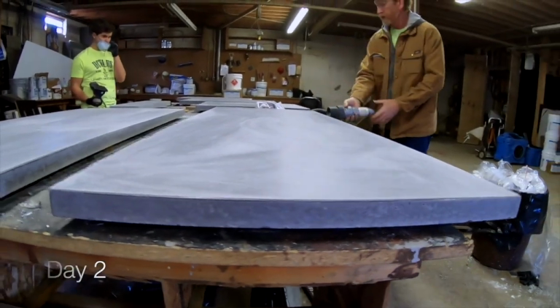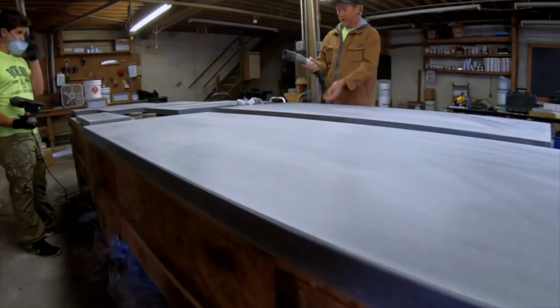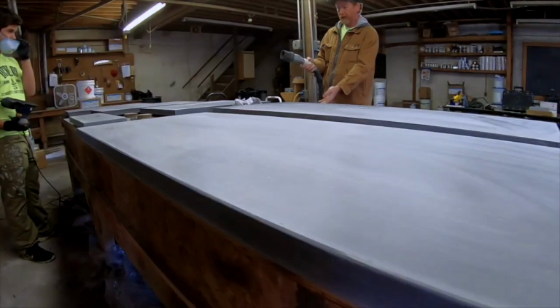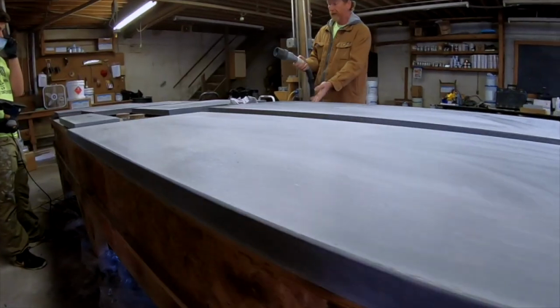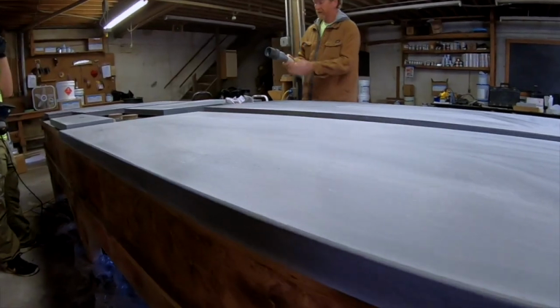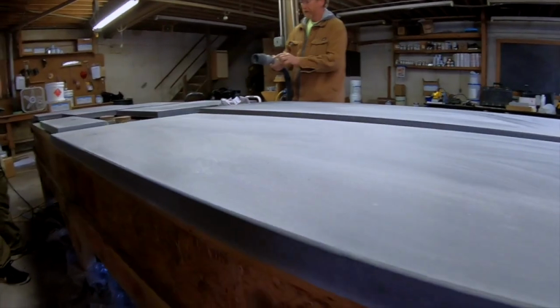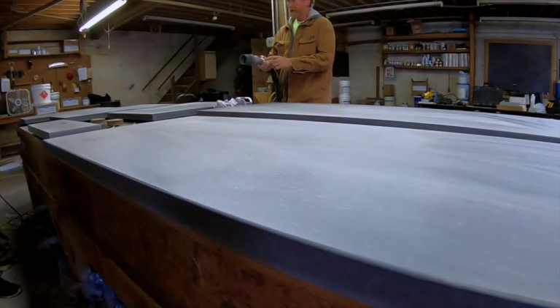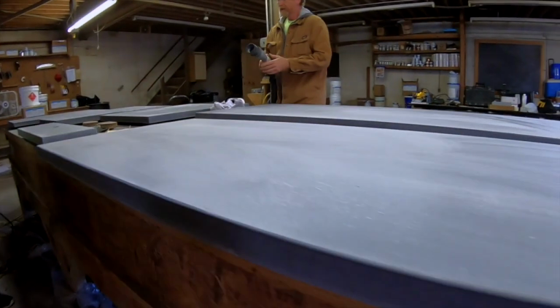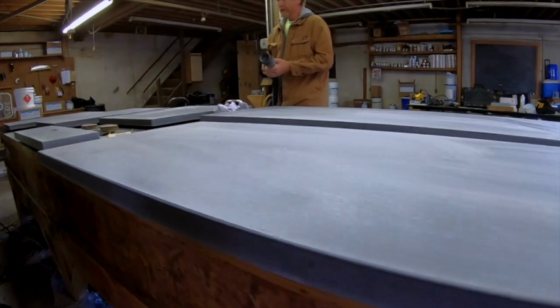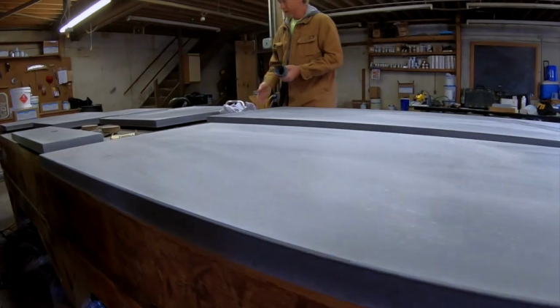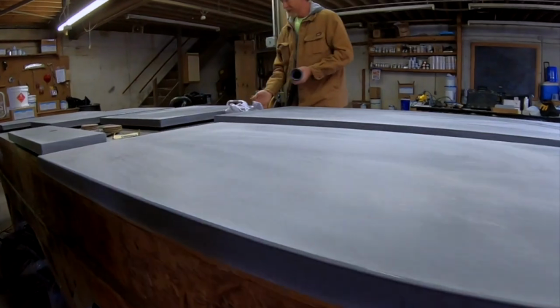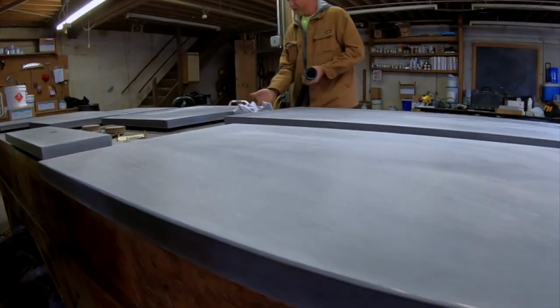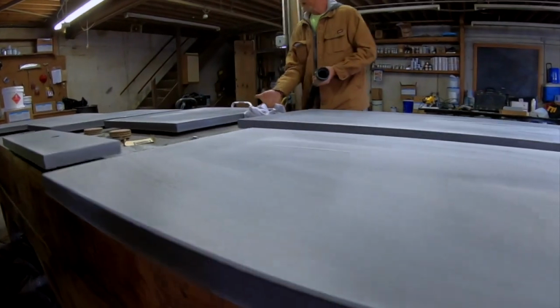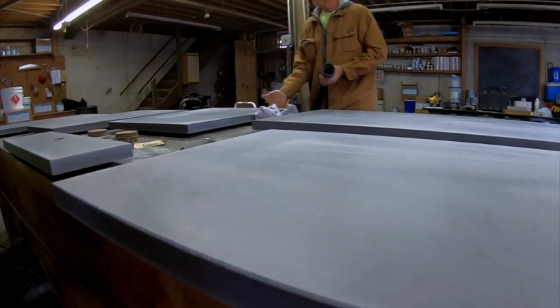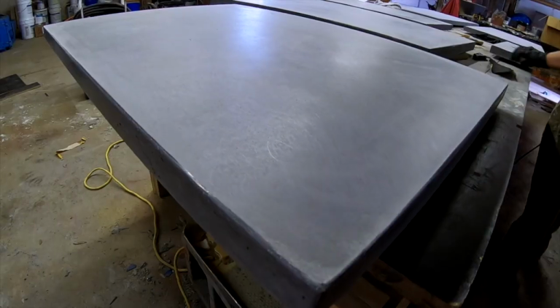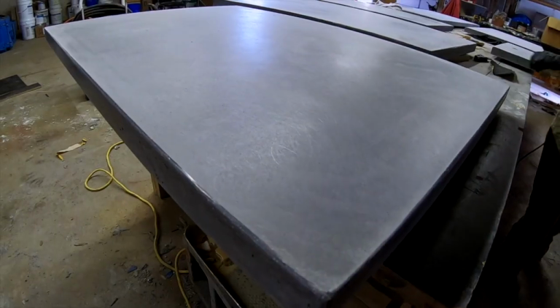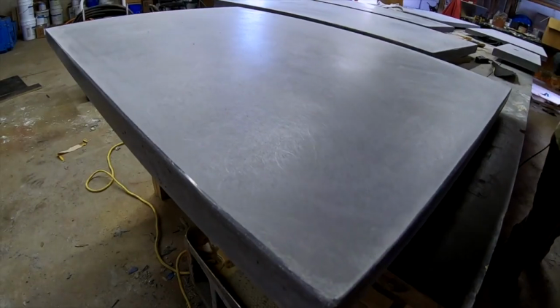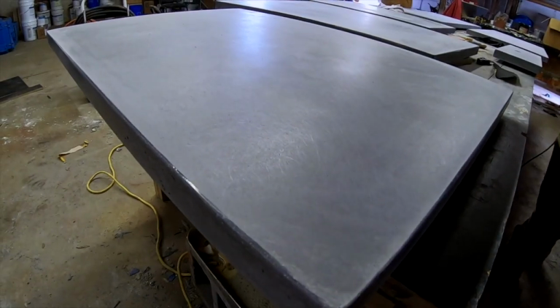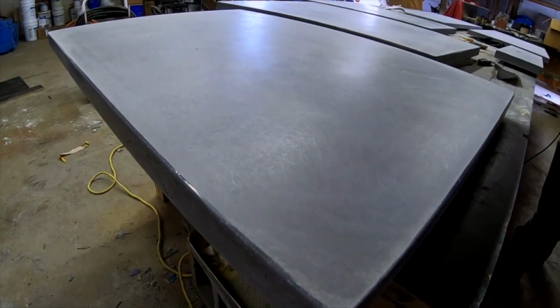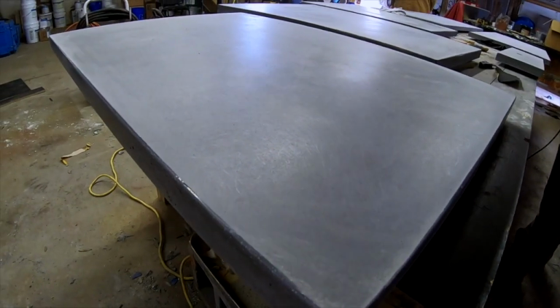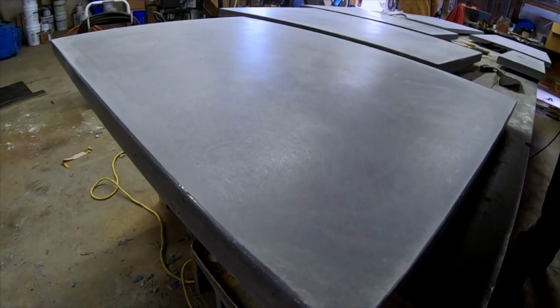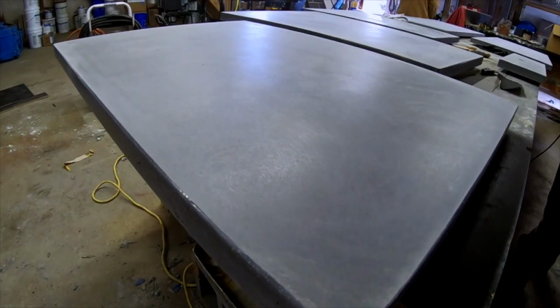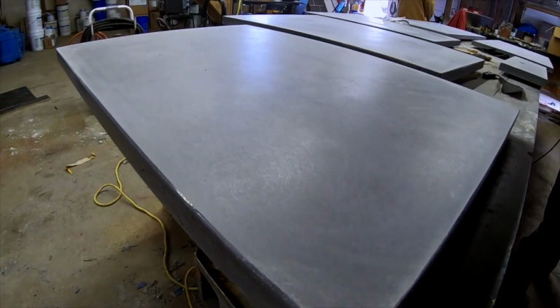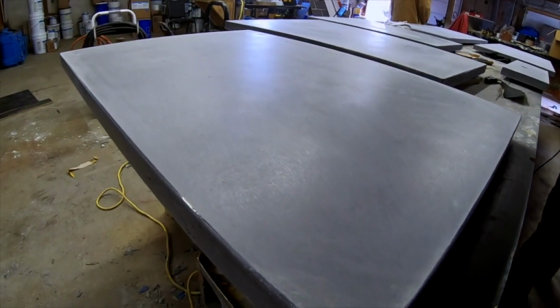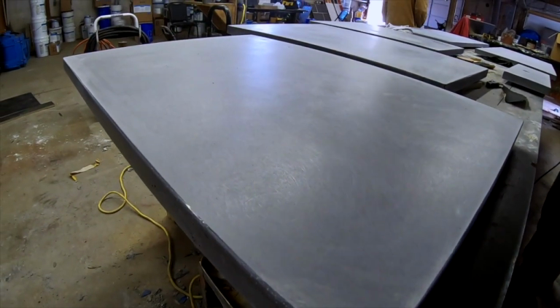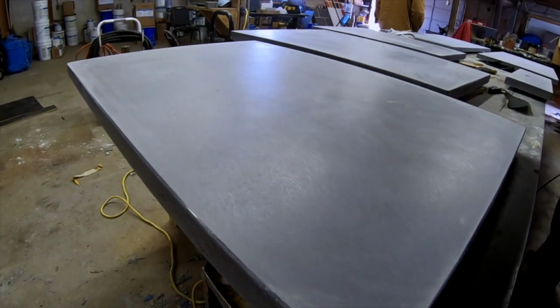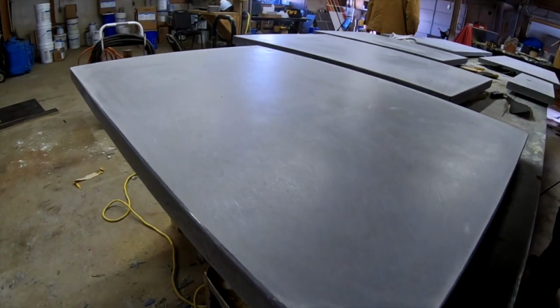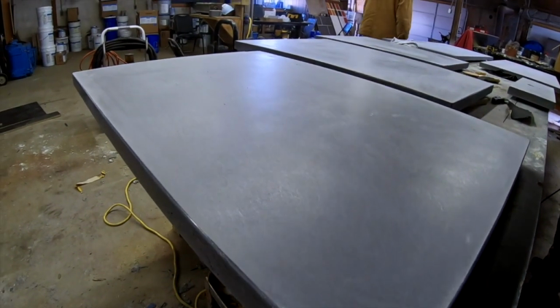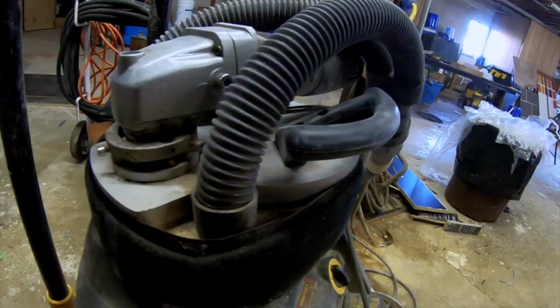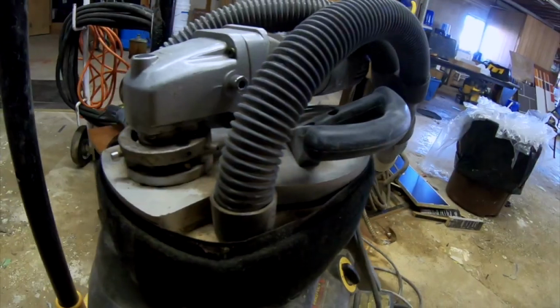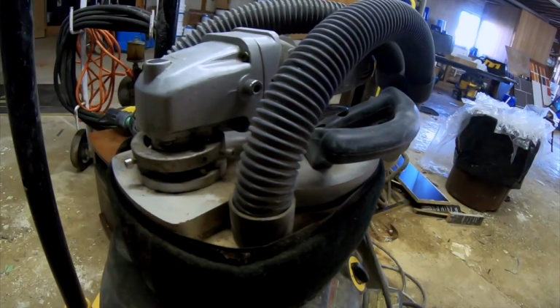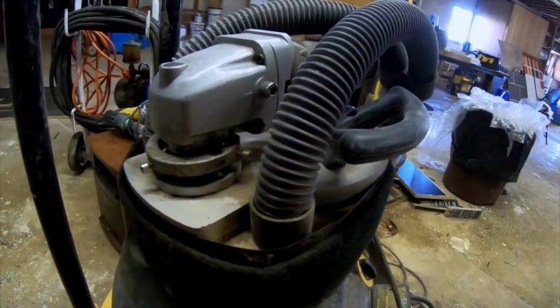The next day, once the forms are stripped and the countertops are flipped over, we are ready to start polishing the surface.